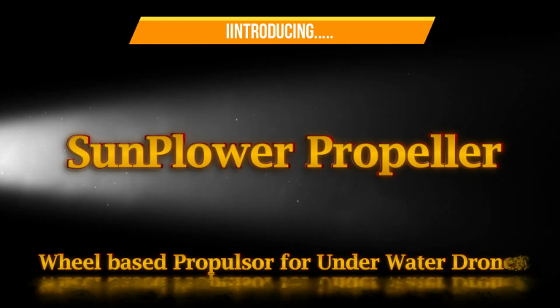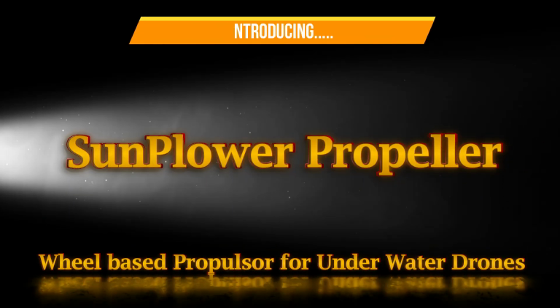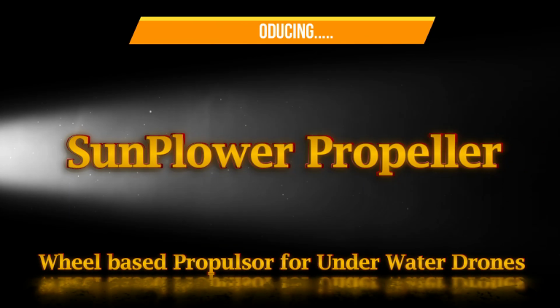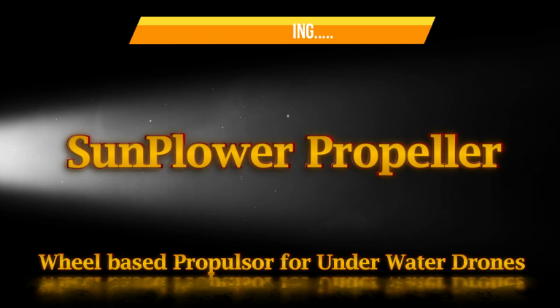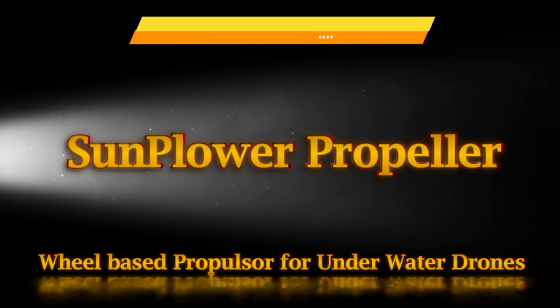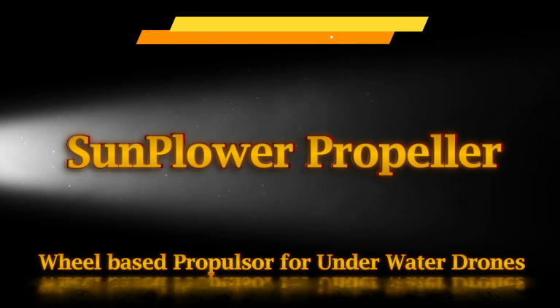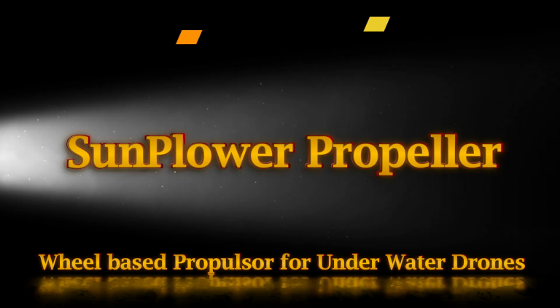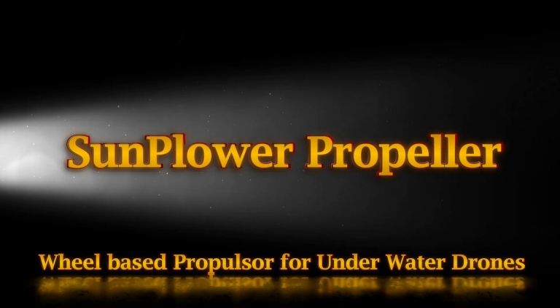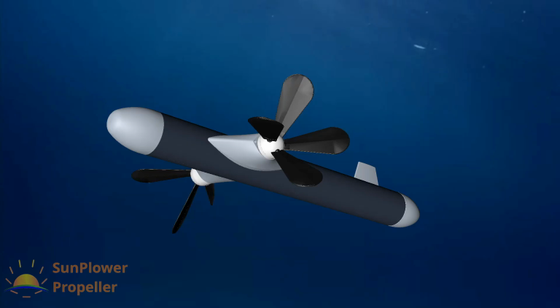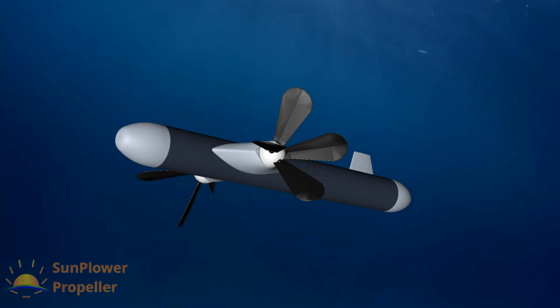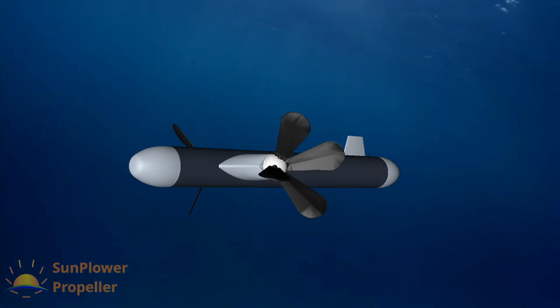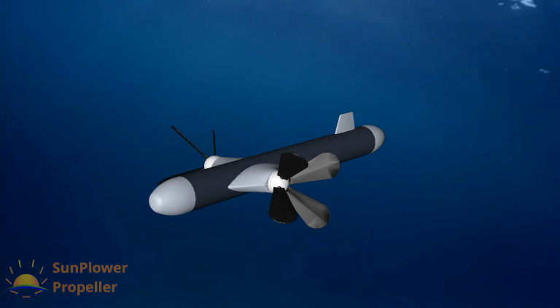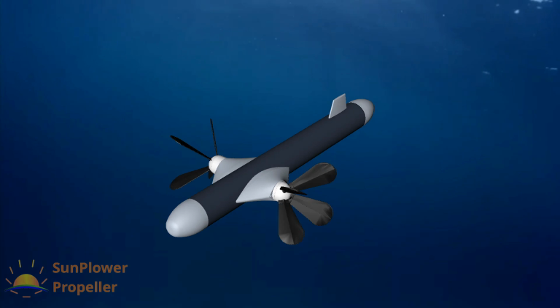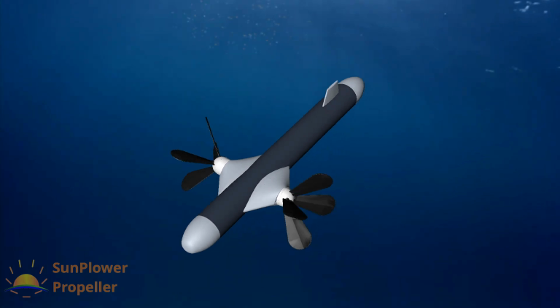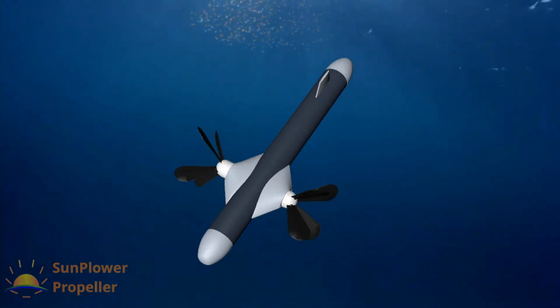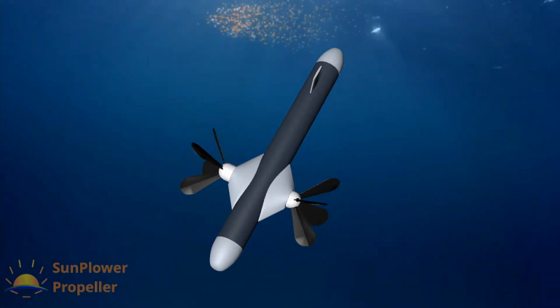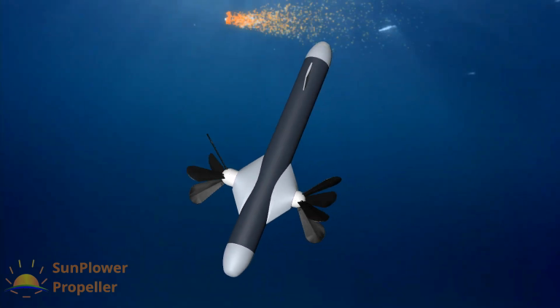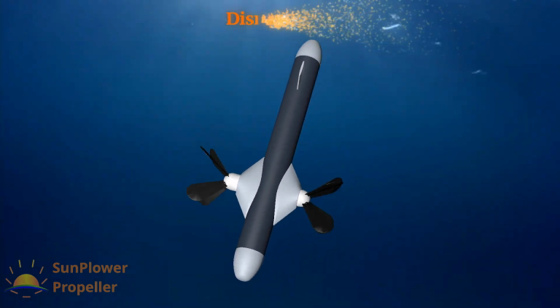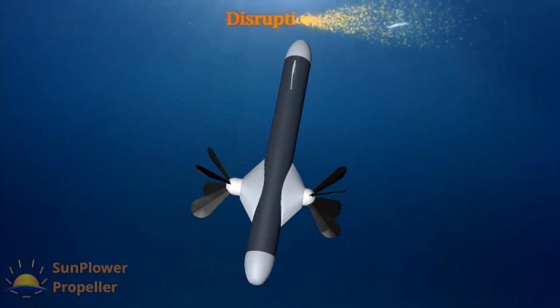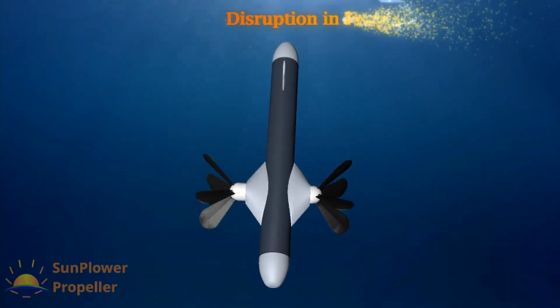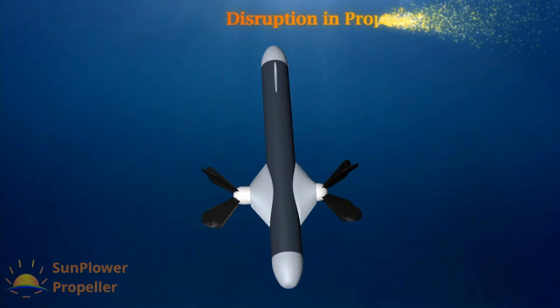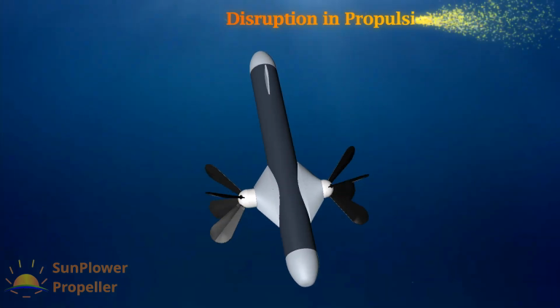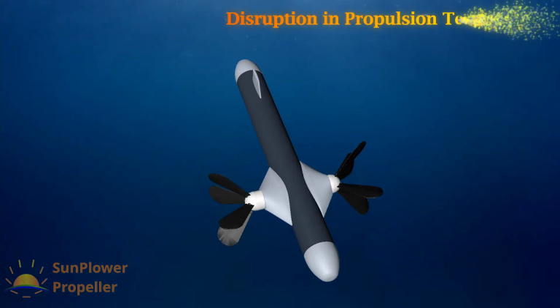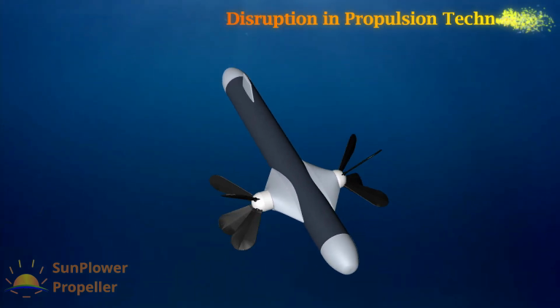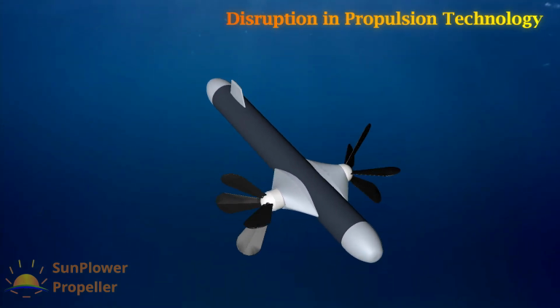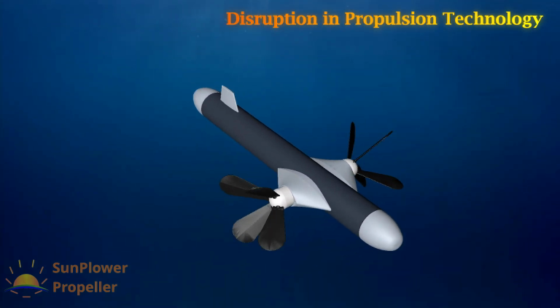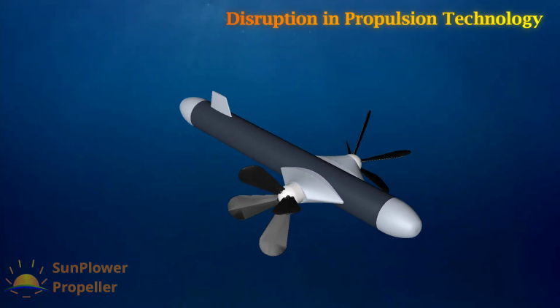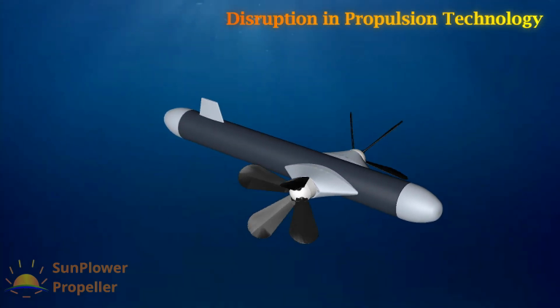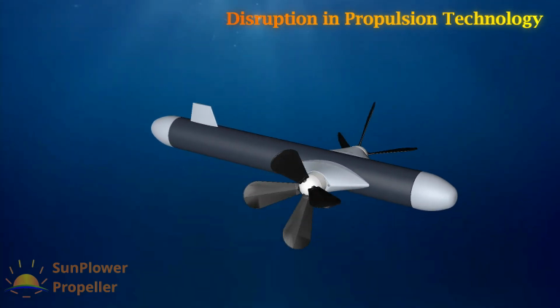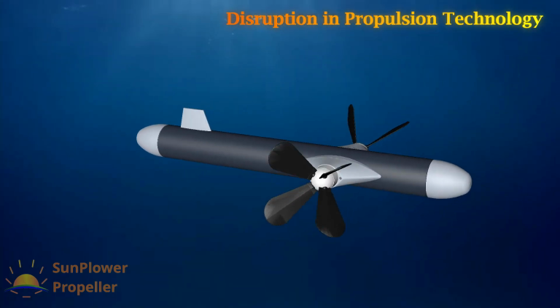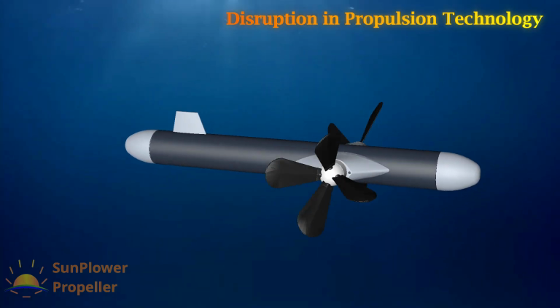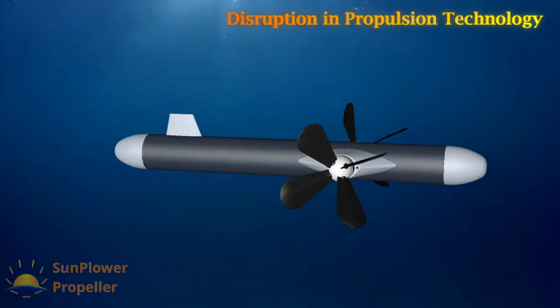We are introducing the Sun Plower Propeller, a wheel-based propeller for underwater drones.